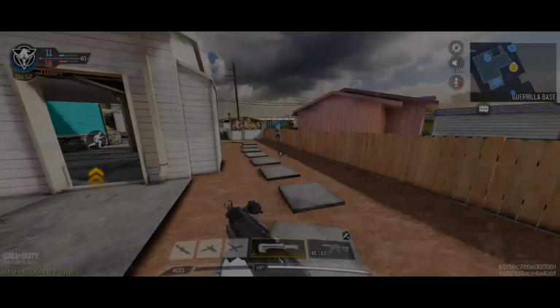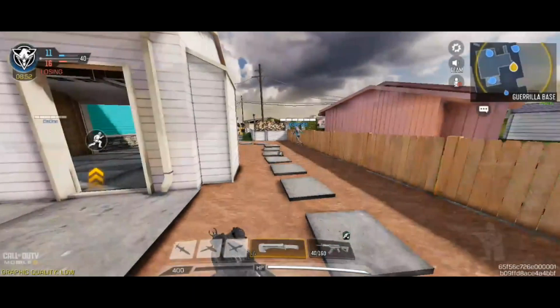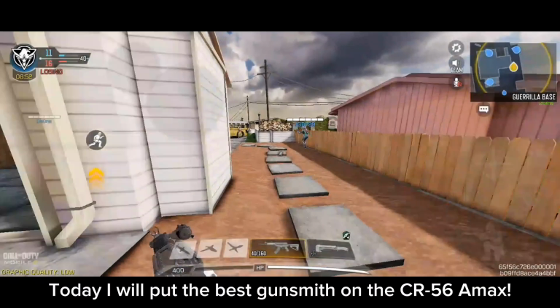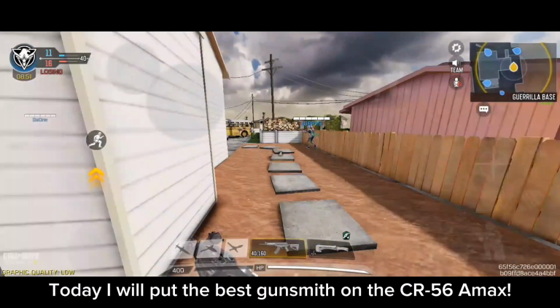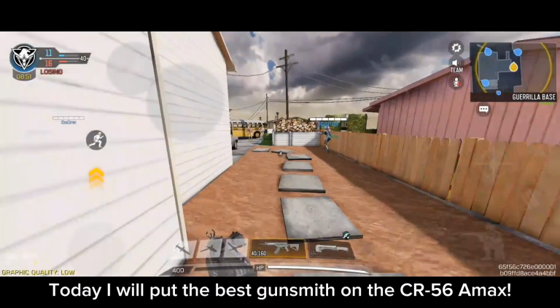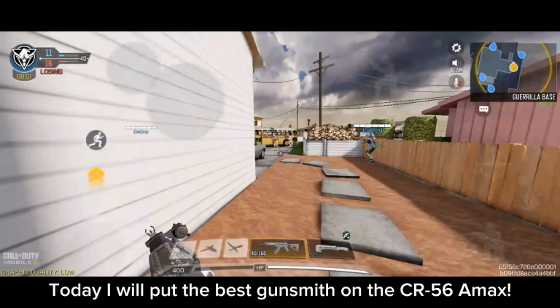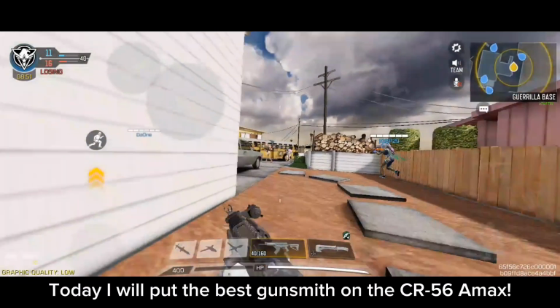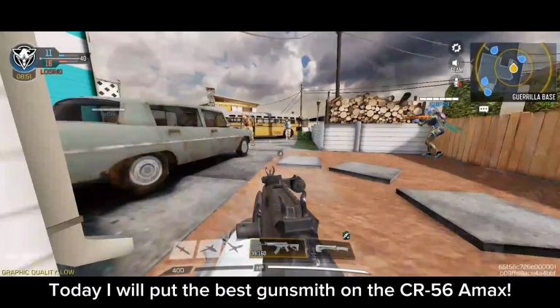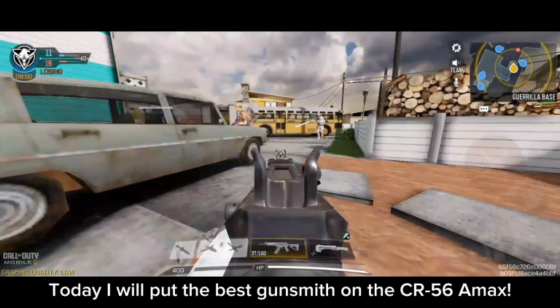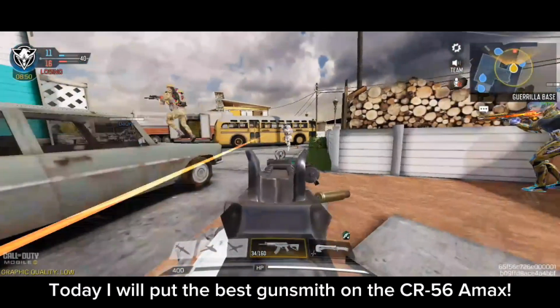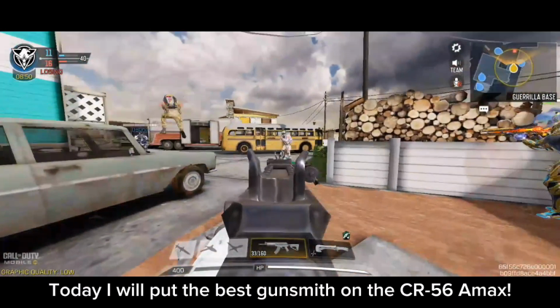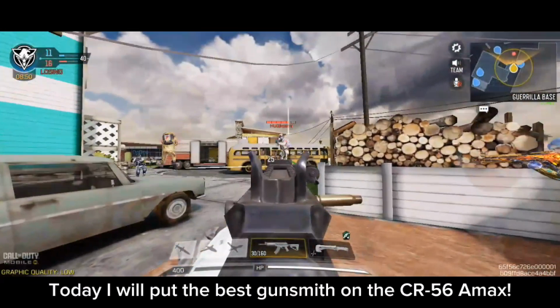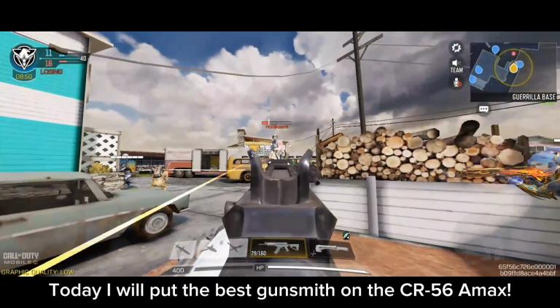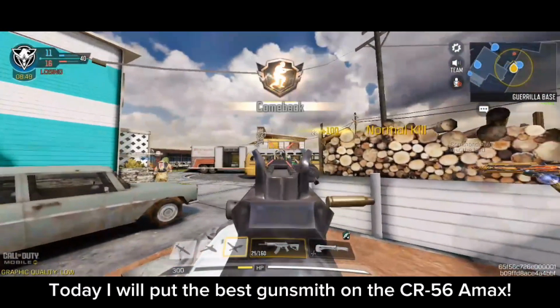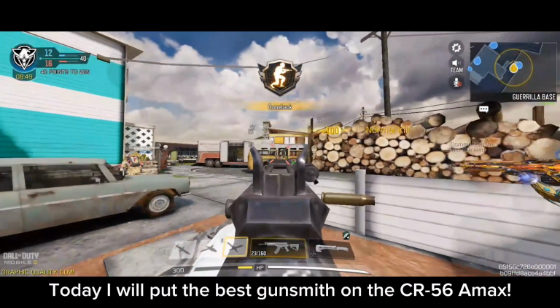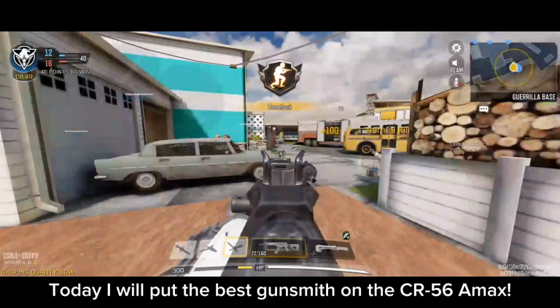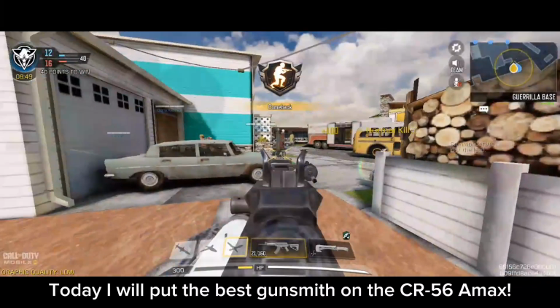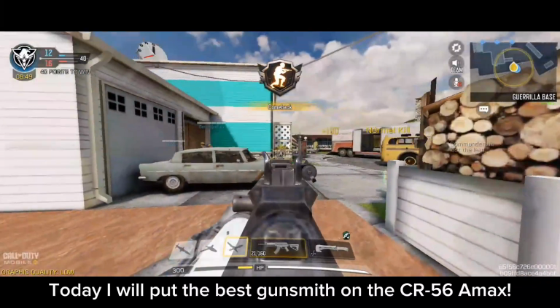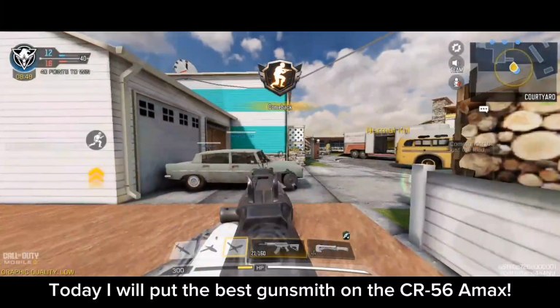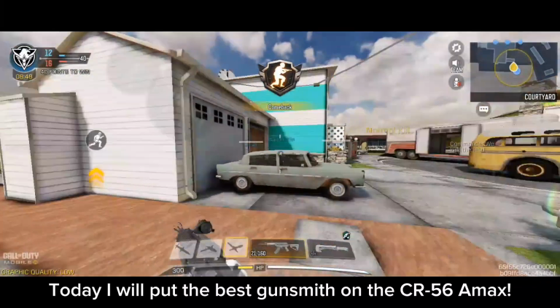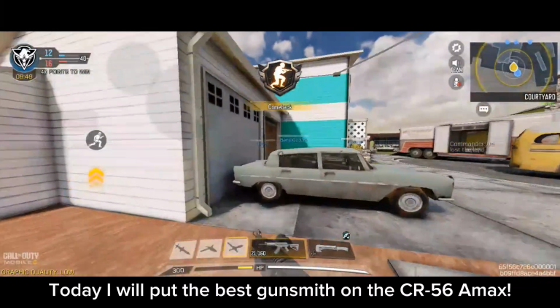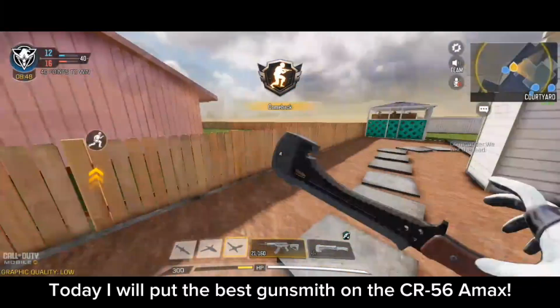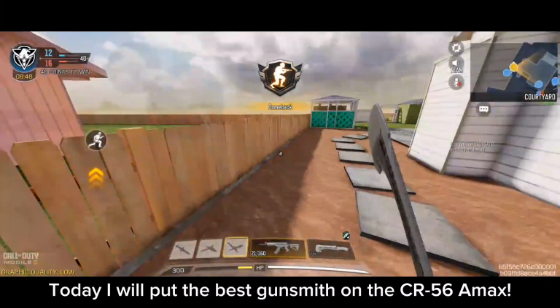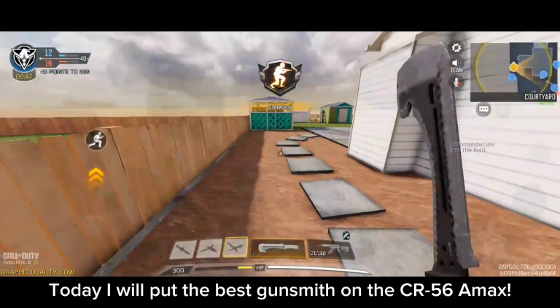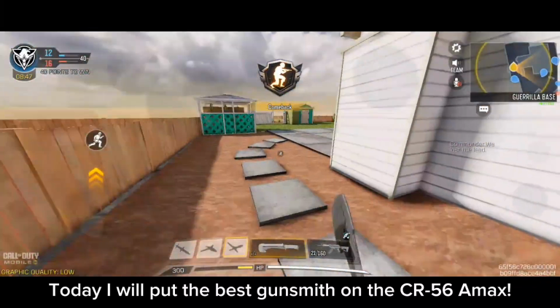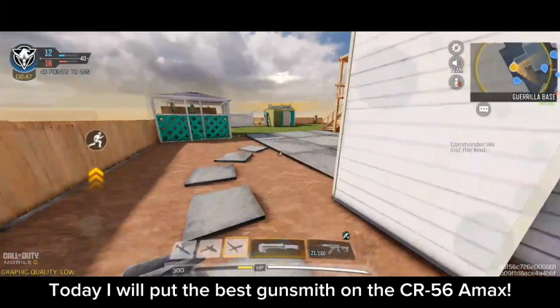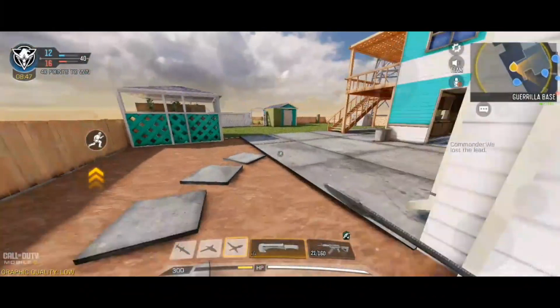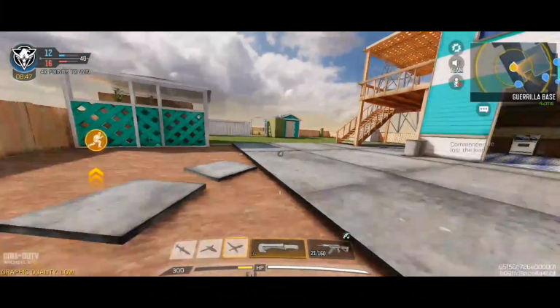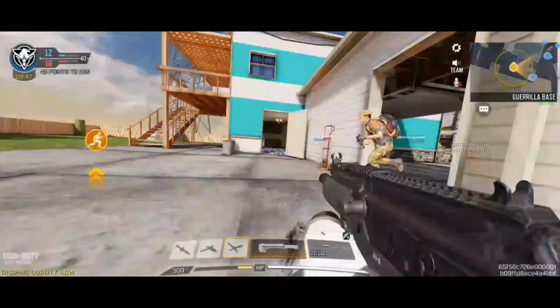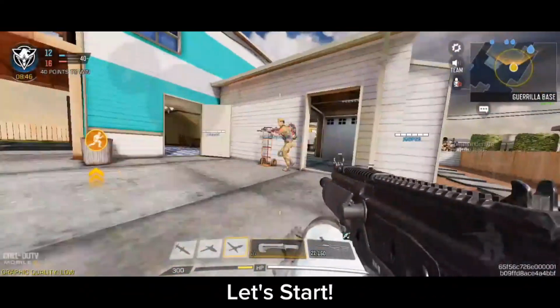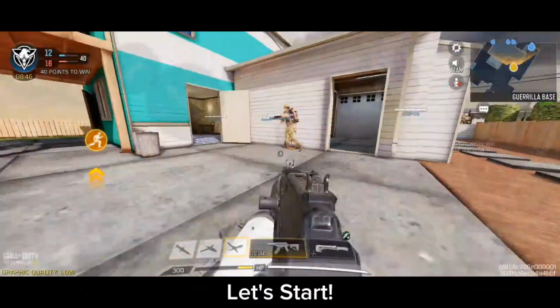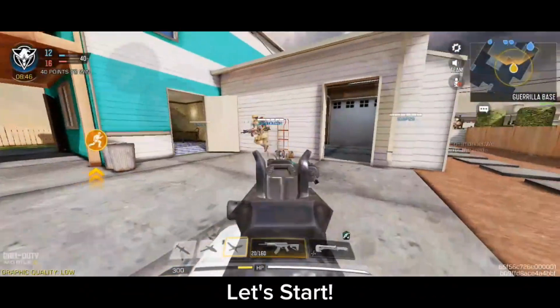Today, I will put the best gunsmith on the CR-56 AMAX. Let's start.